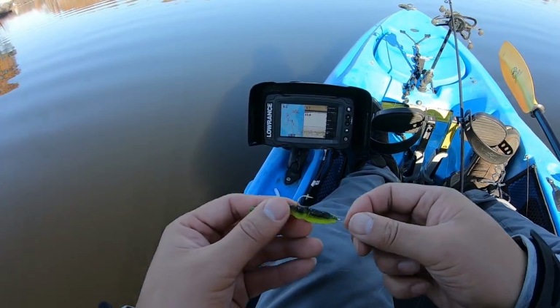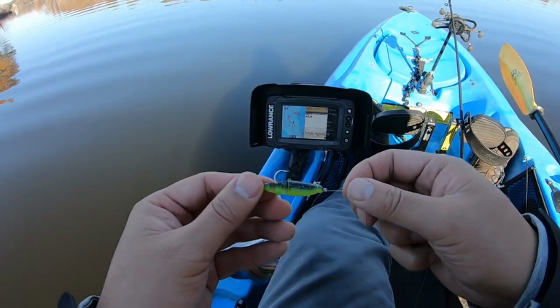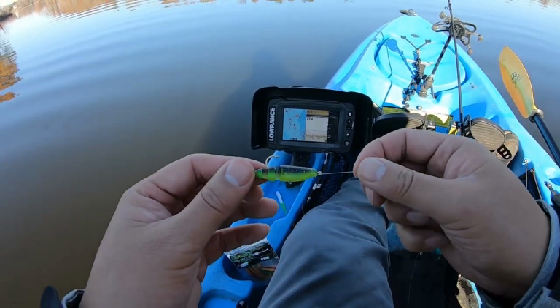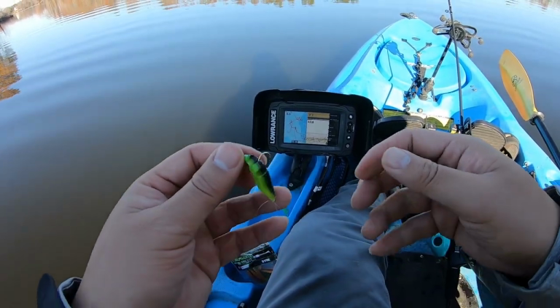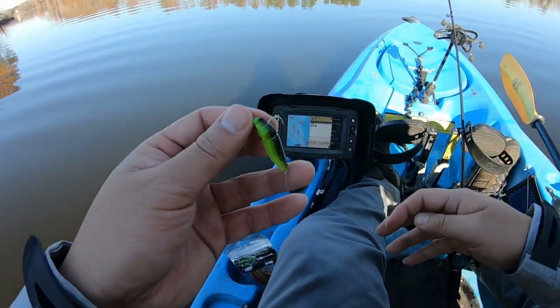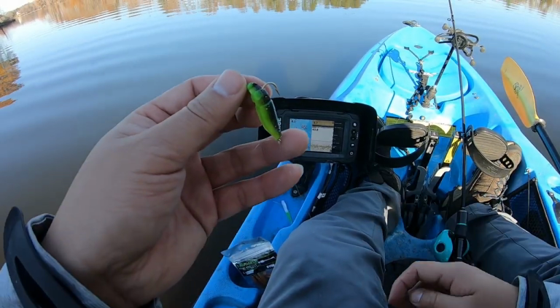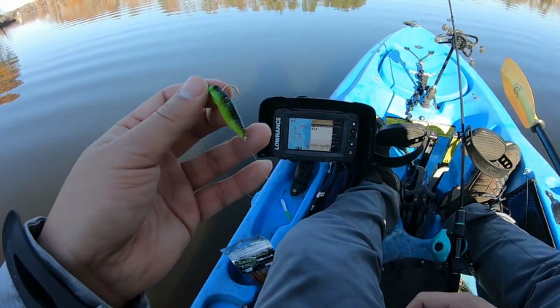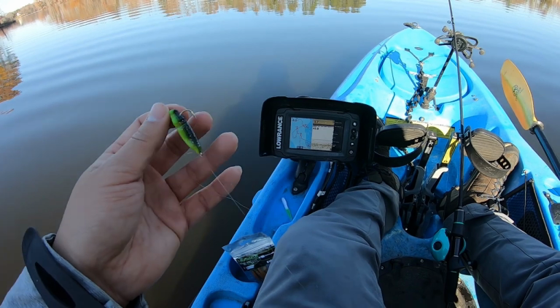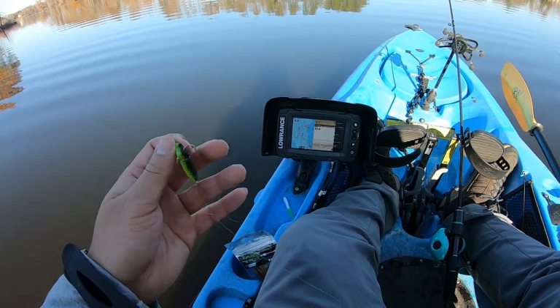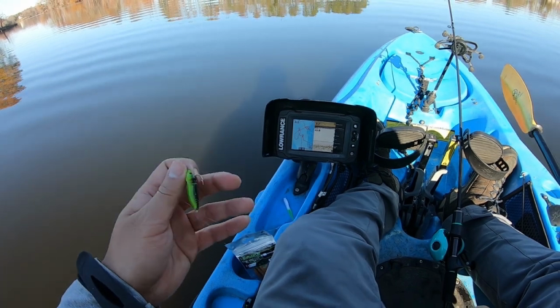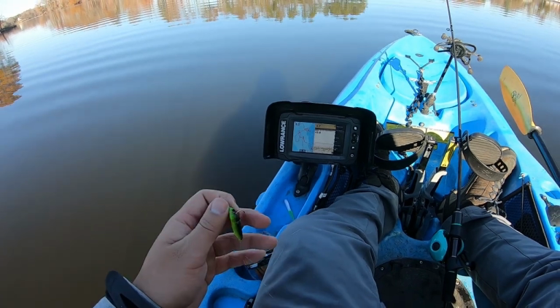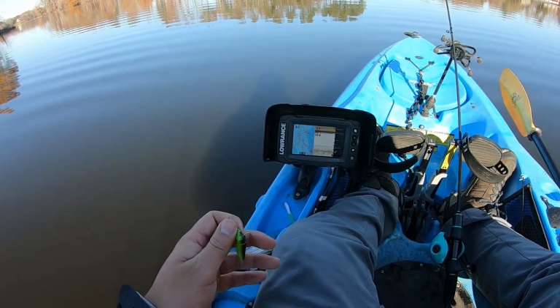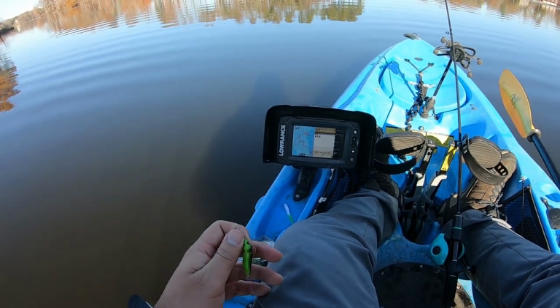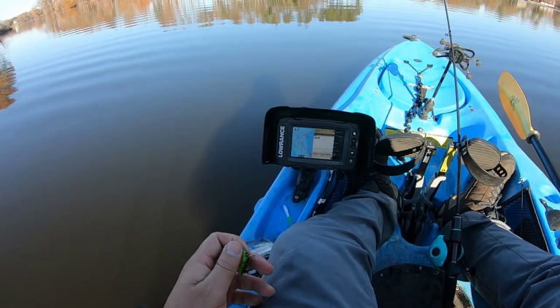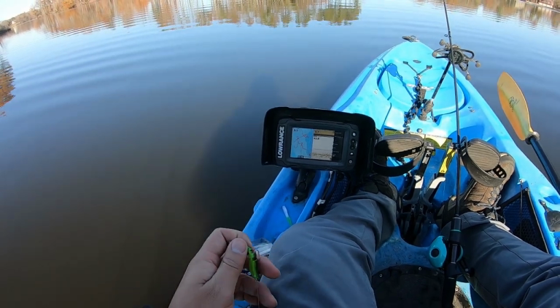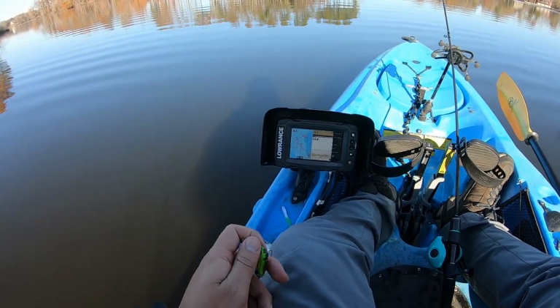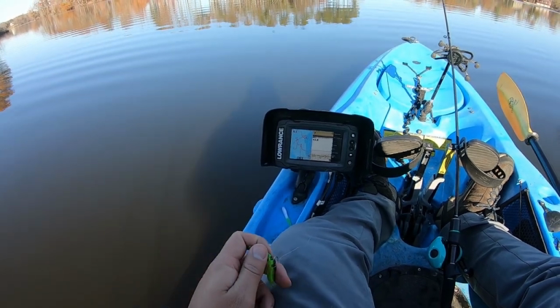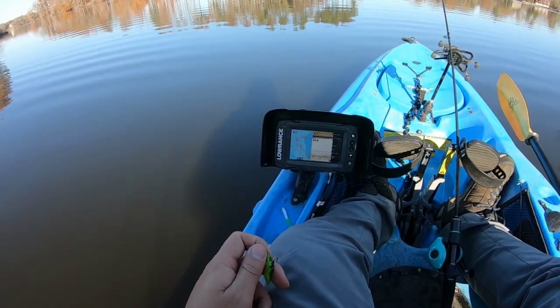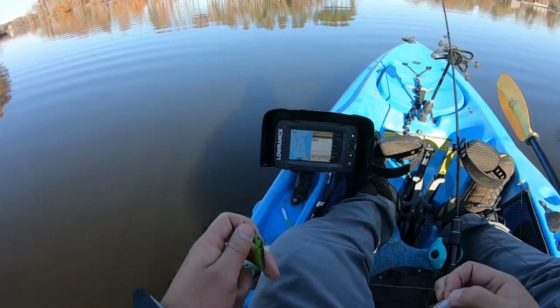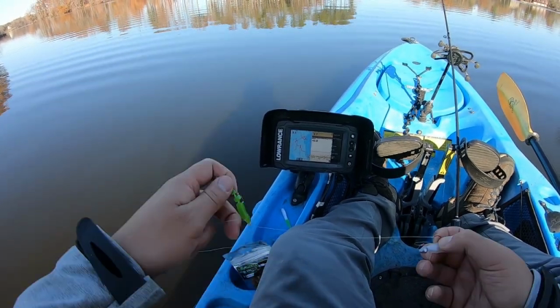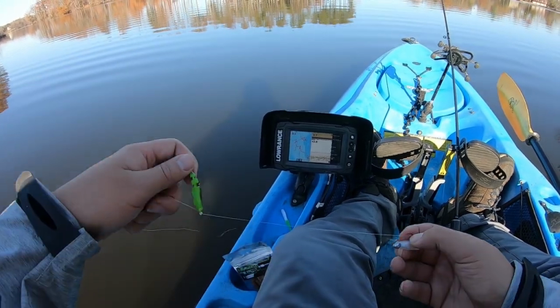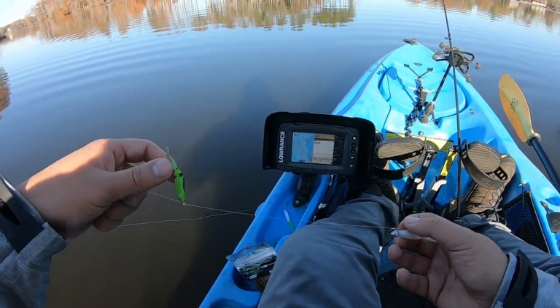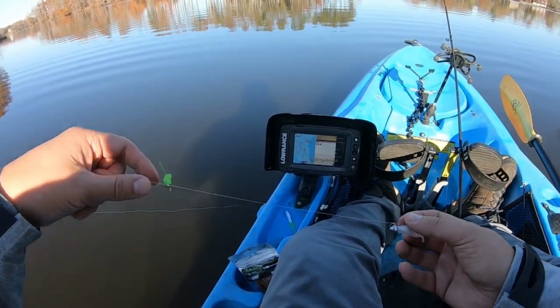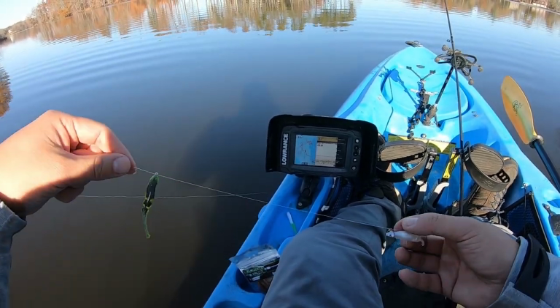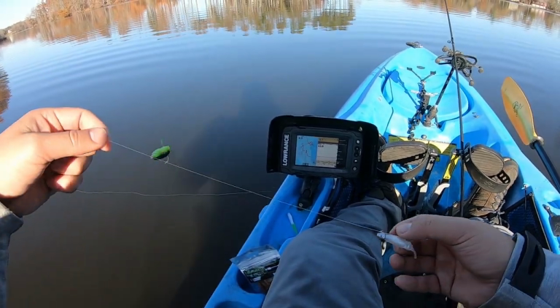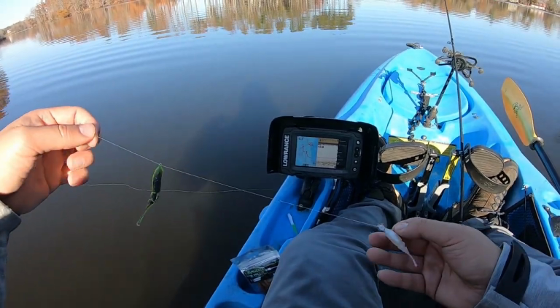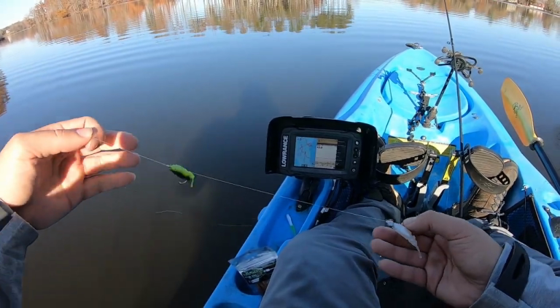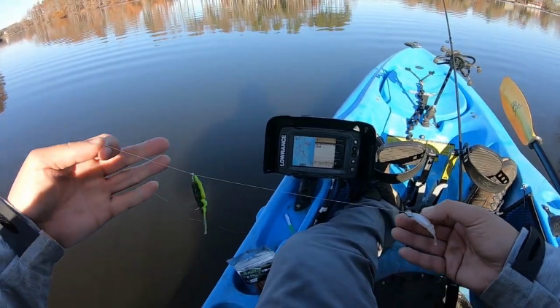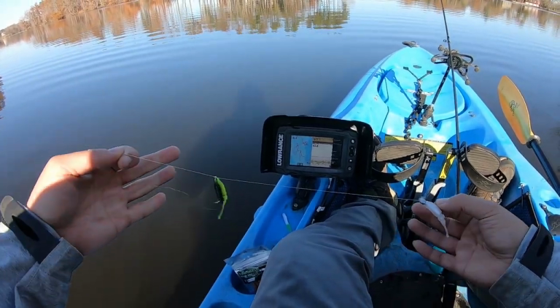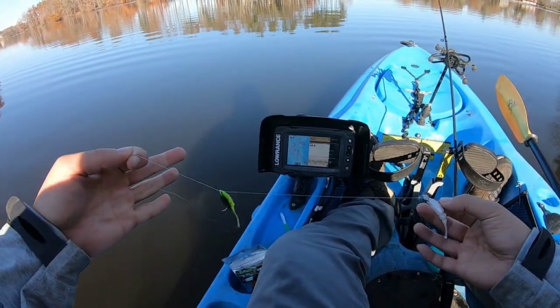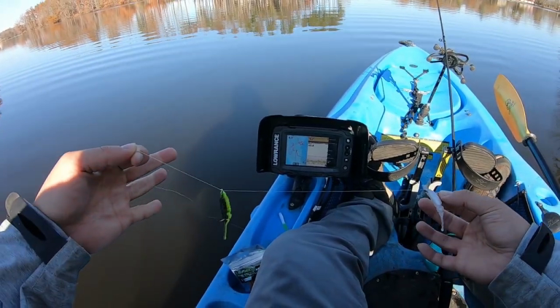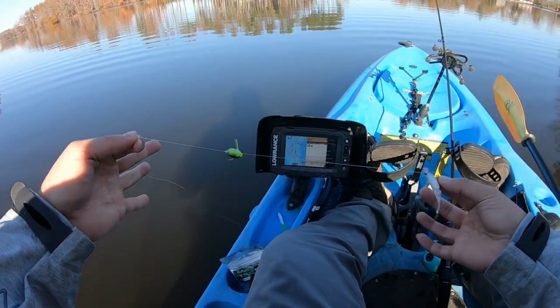And there you have it — the high-low jig rig.